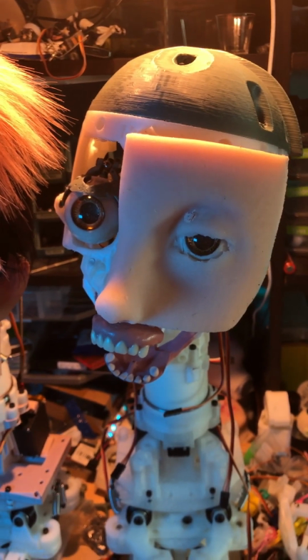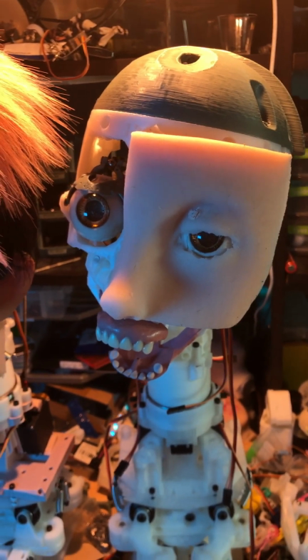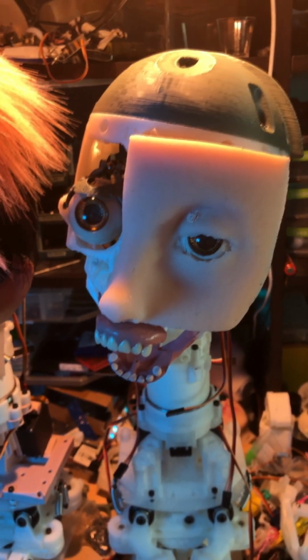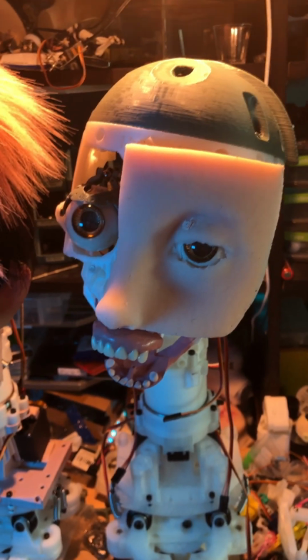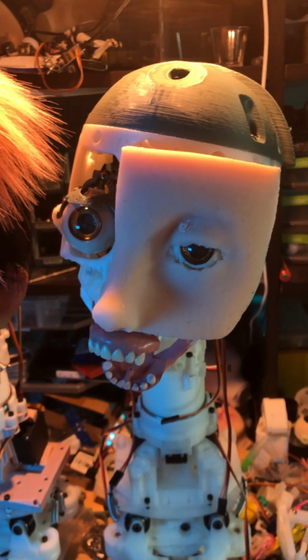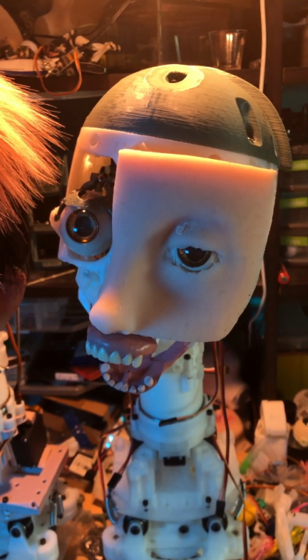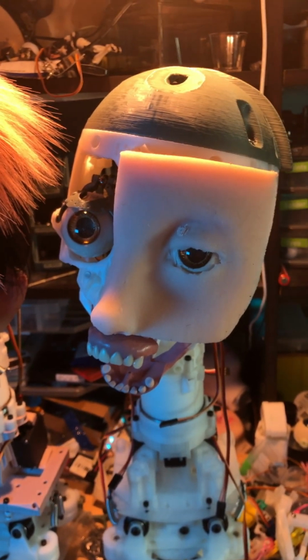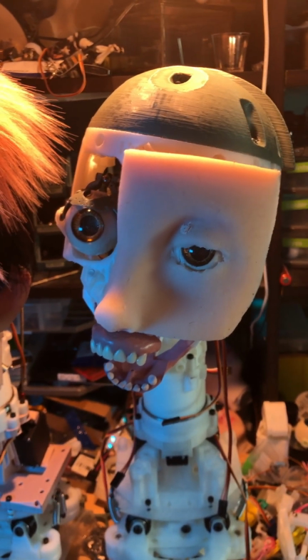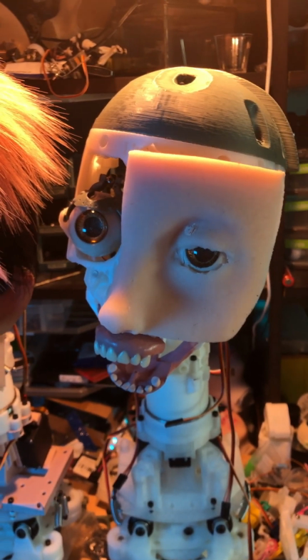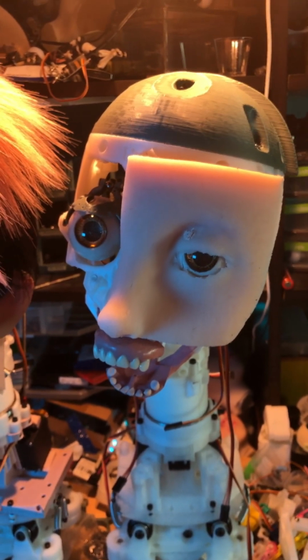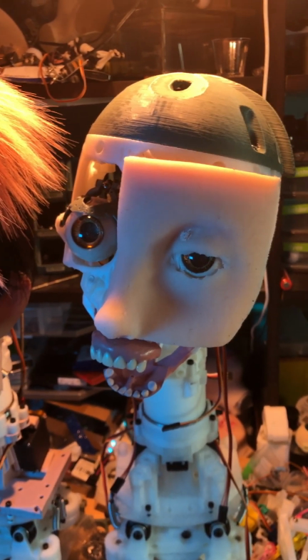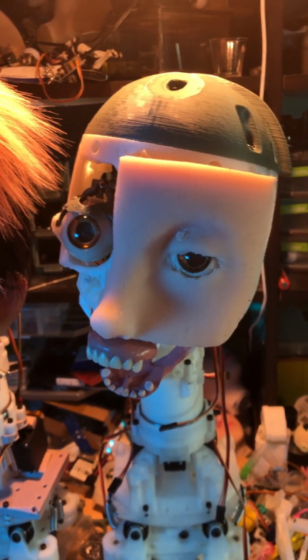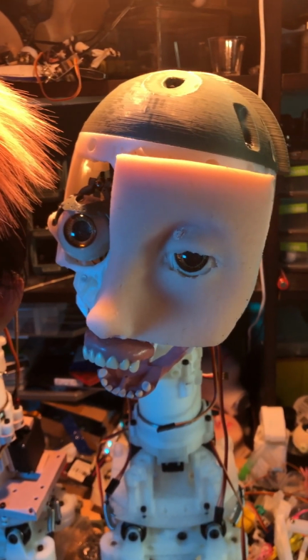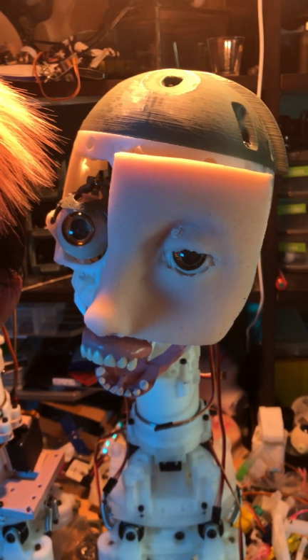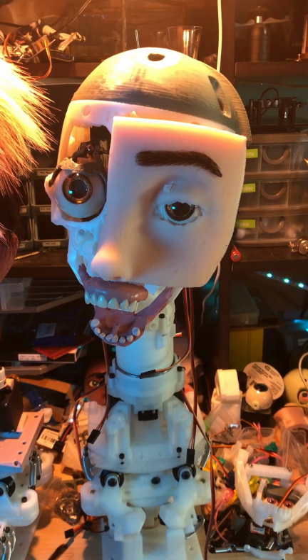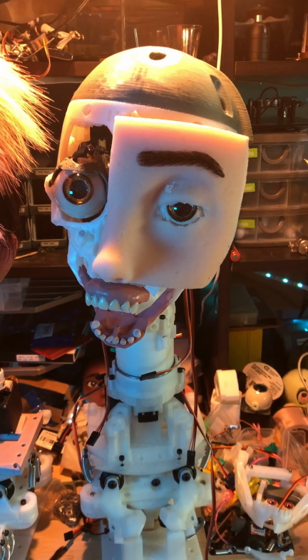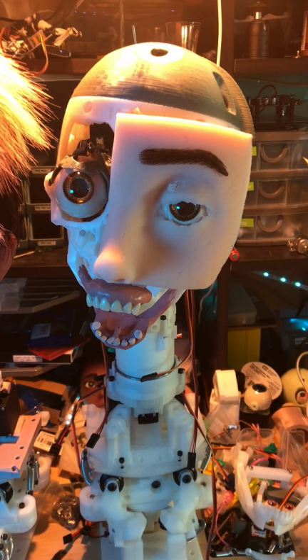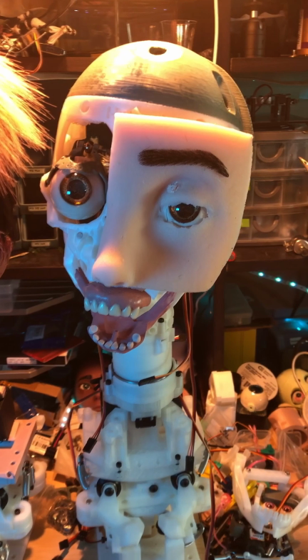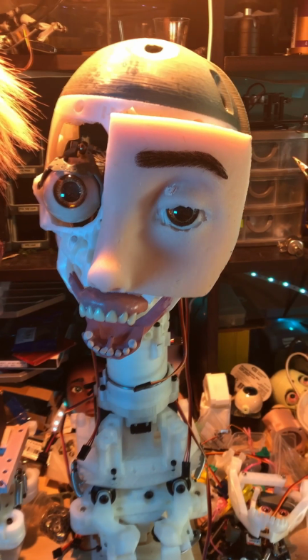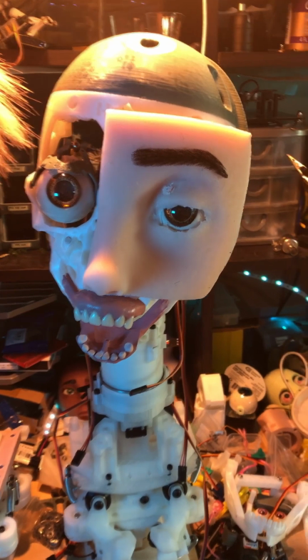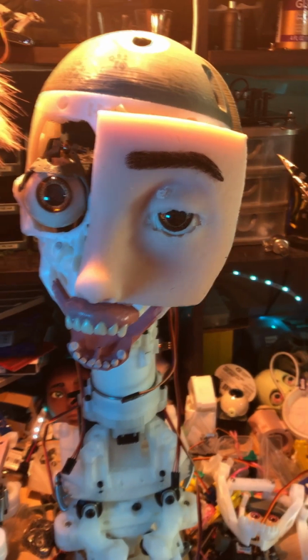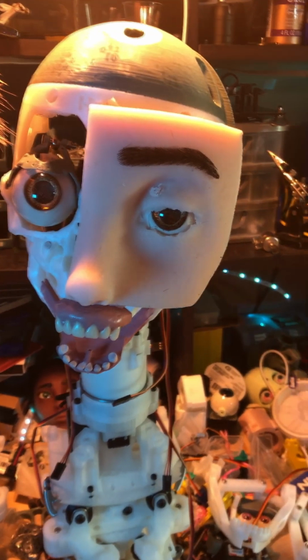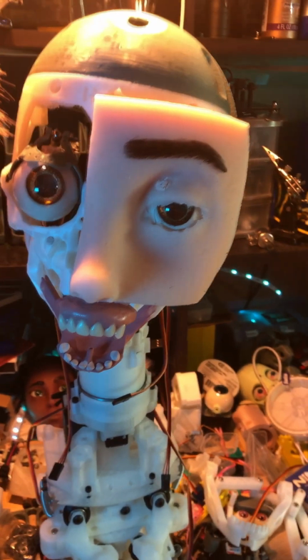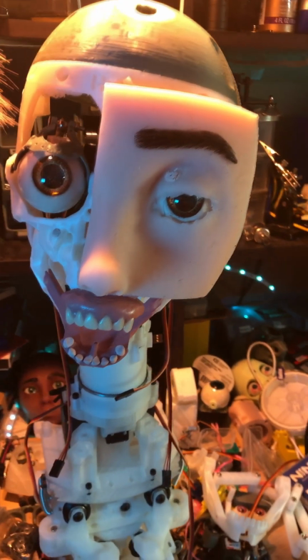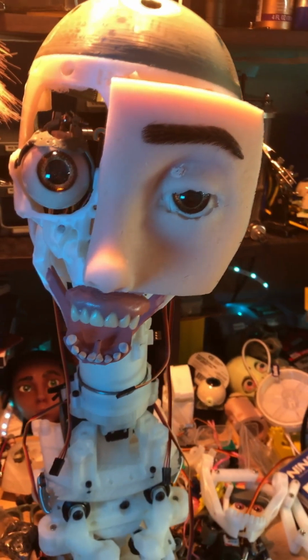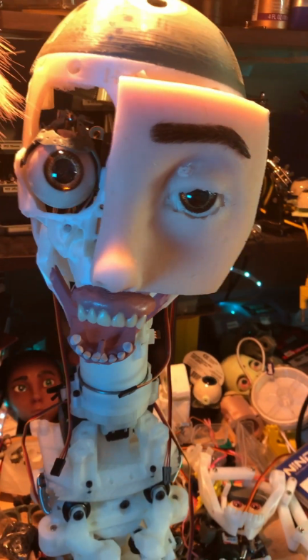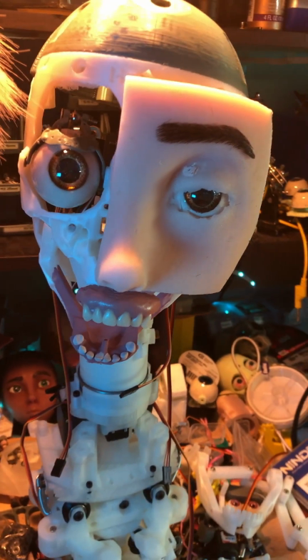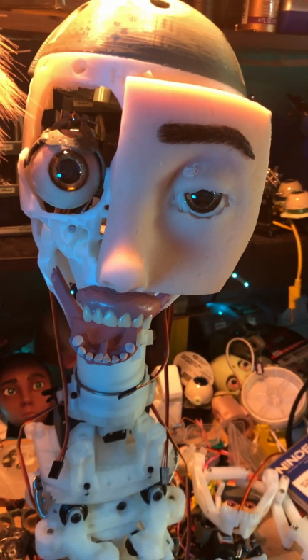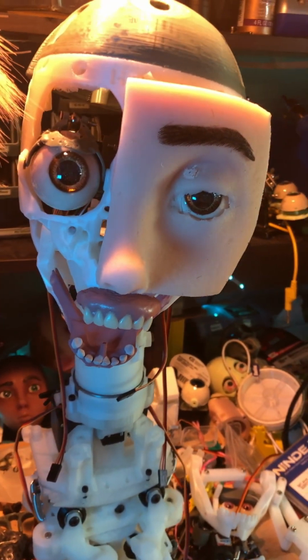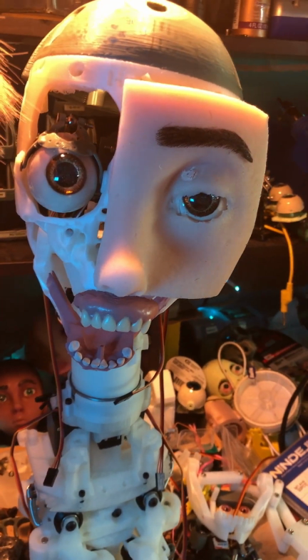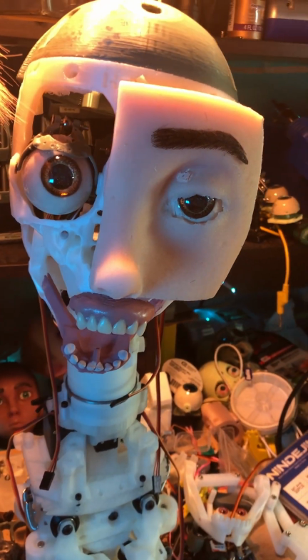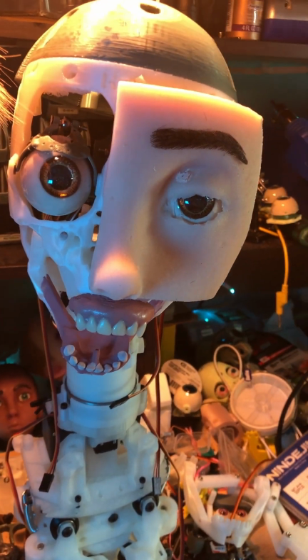Hopefully the next one will be a bit better. I thought I'd throw an eyebrow on there, see how that looks.